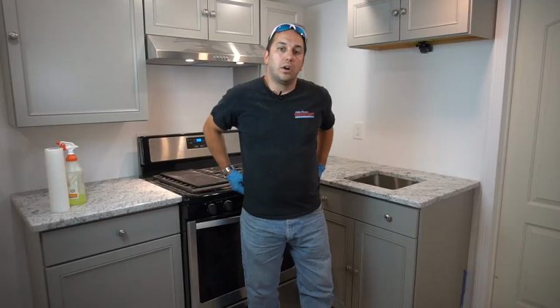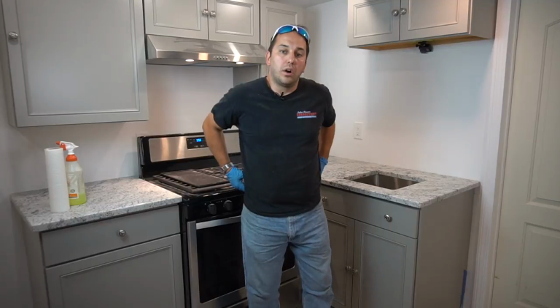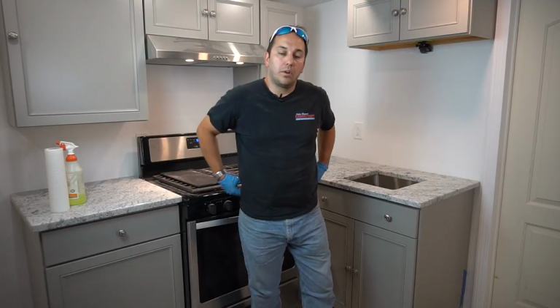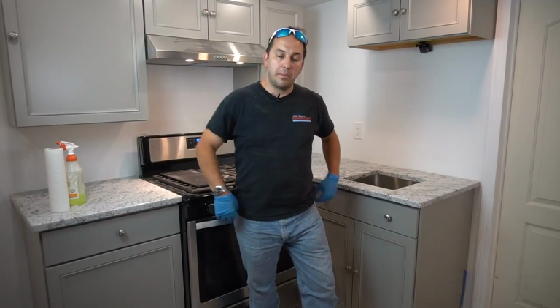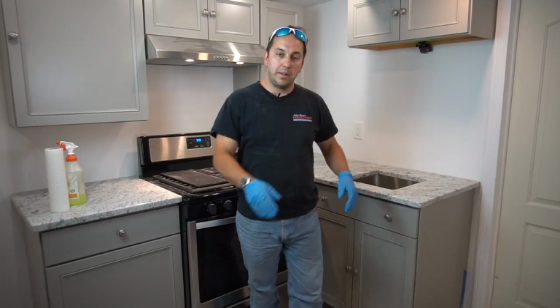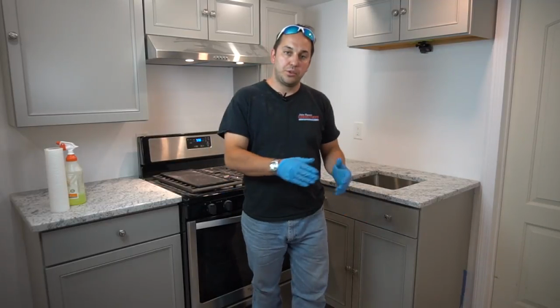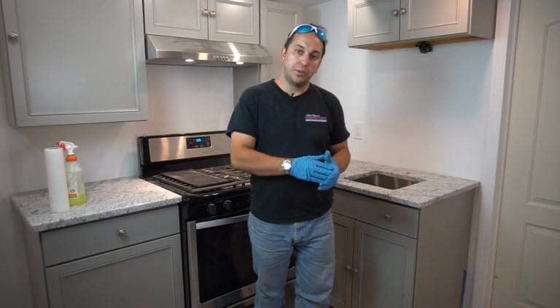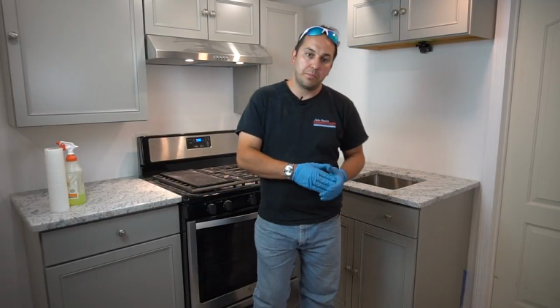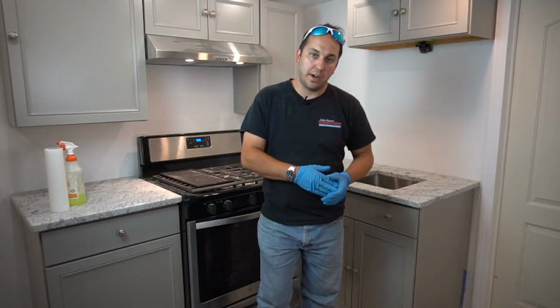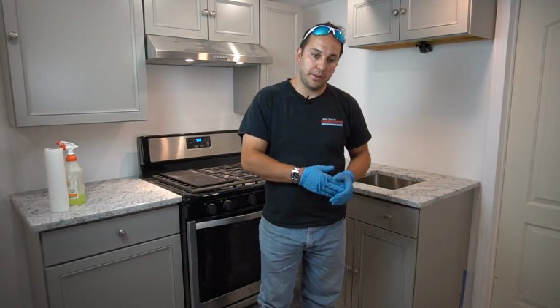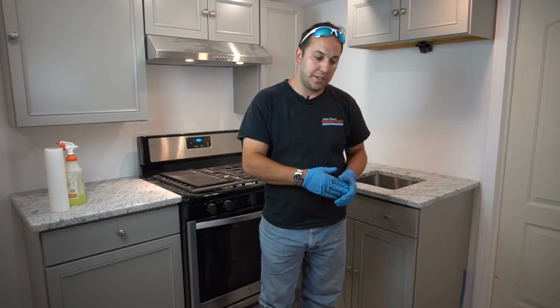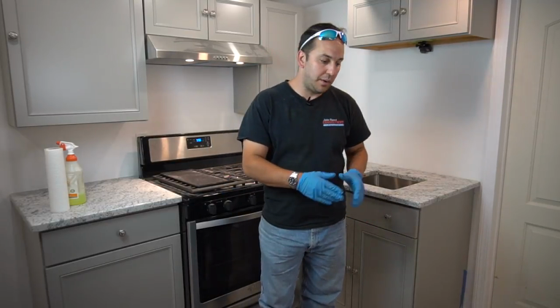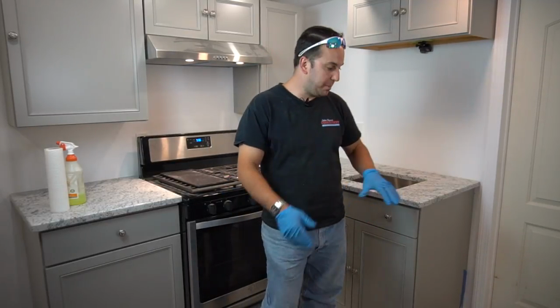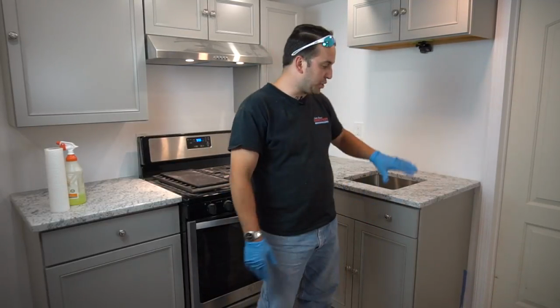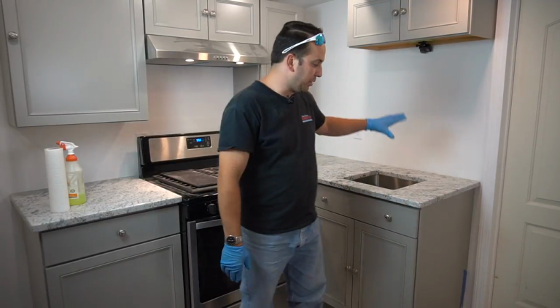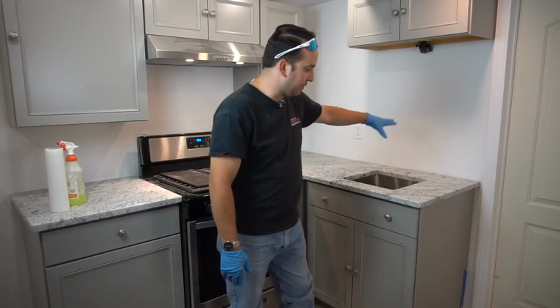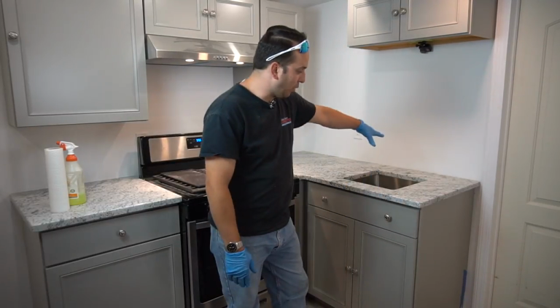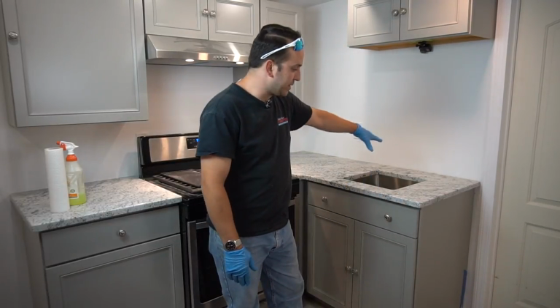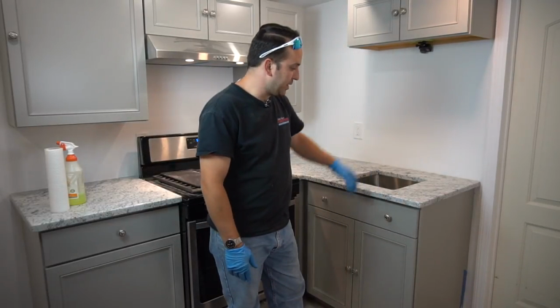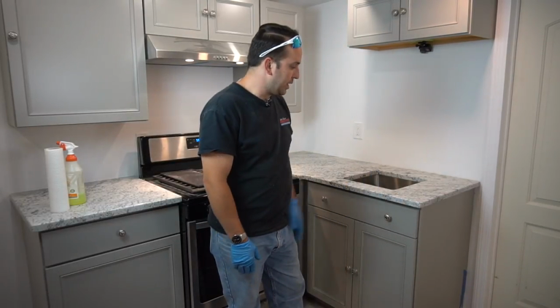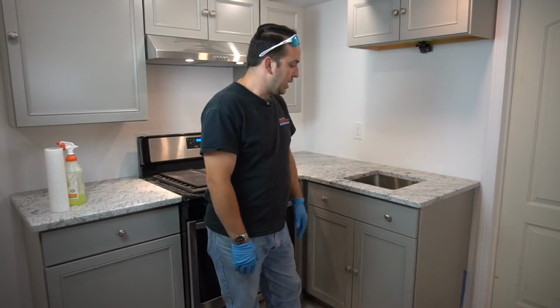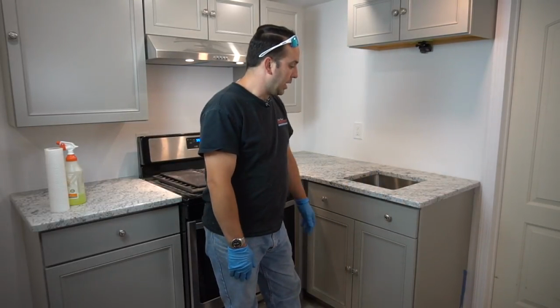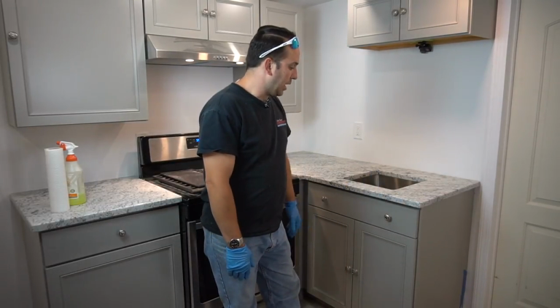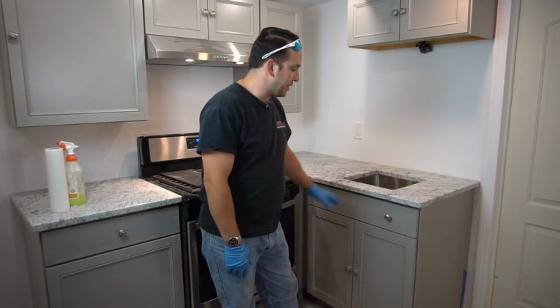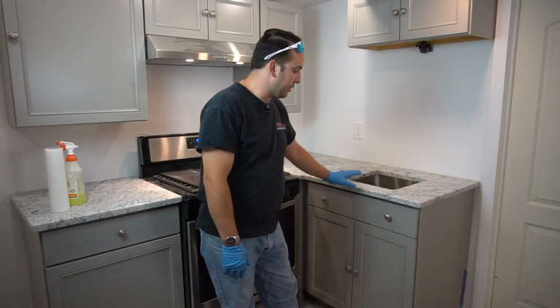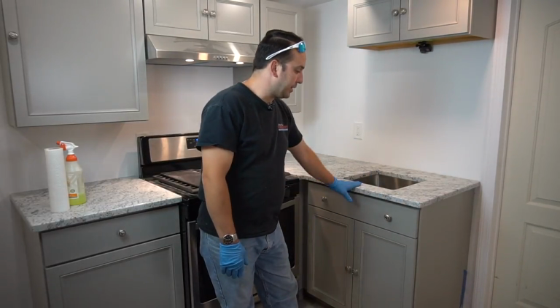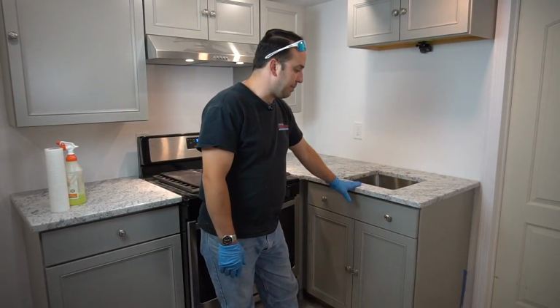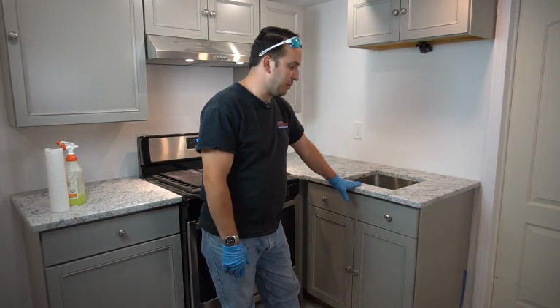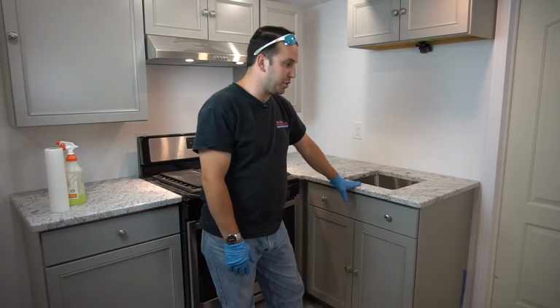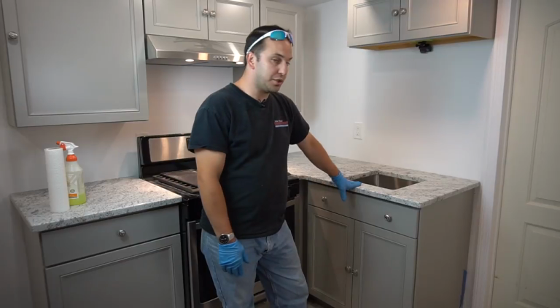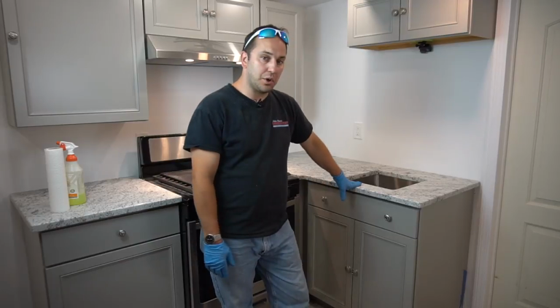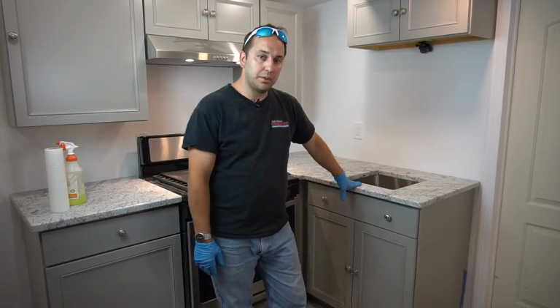My name is Julius Fagner. Today we're going to be installing a faucet on this granite top that was just installed.